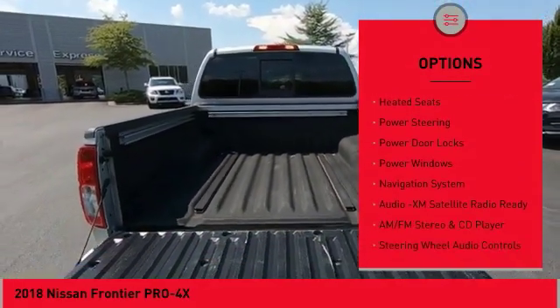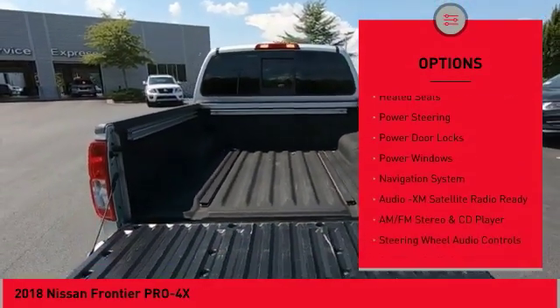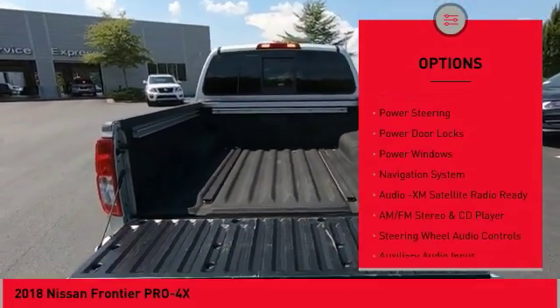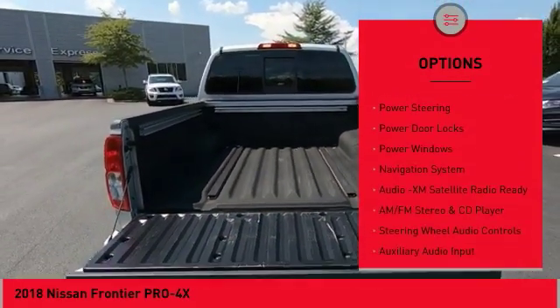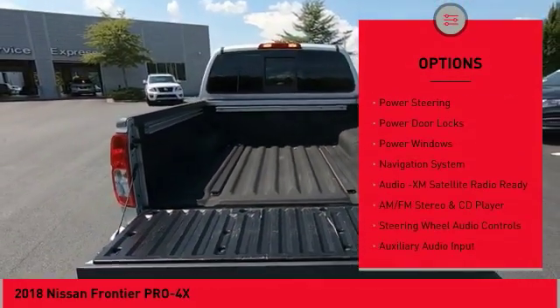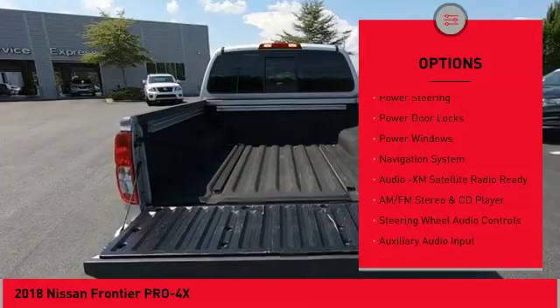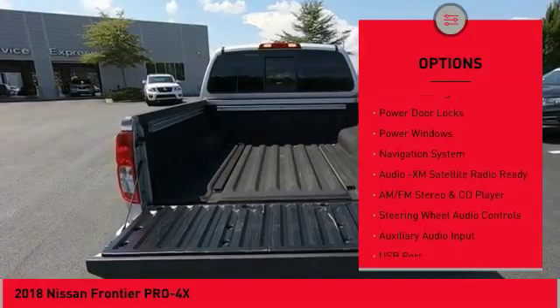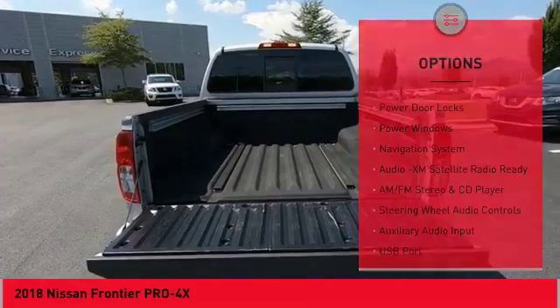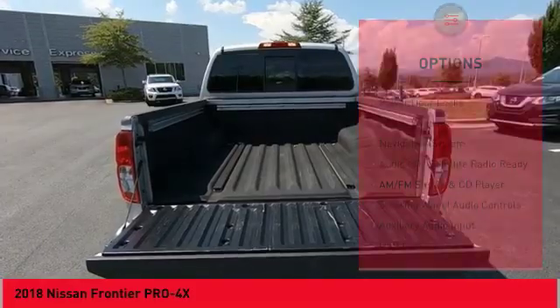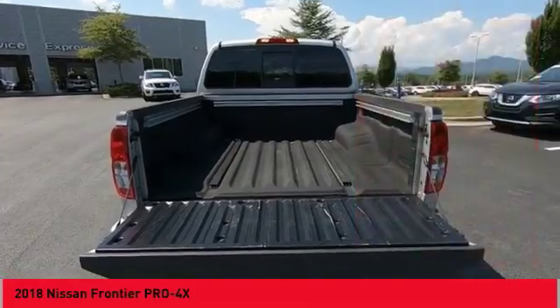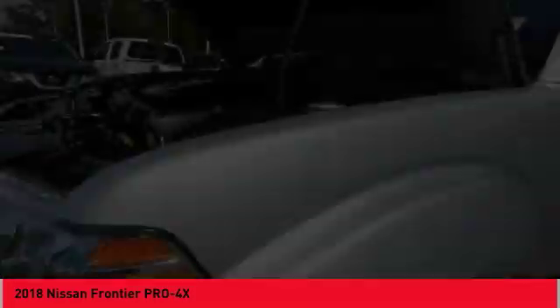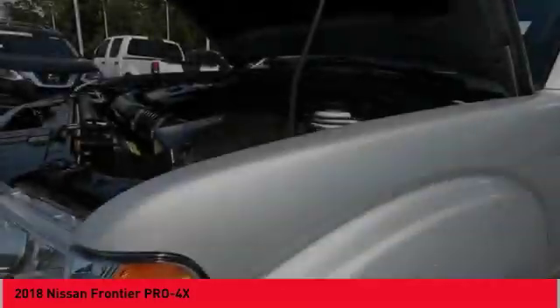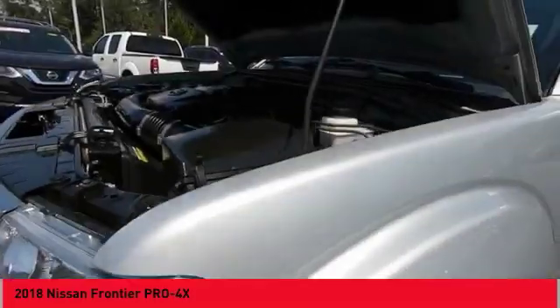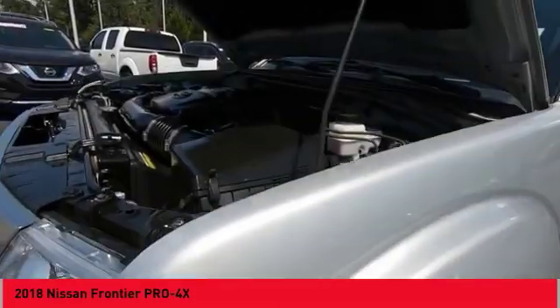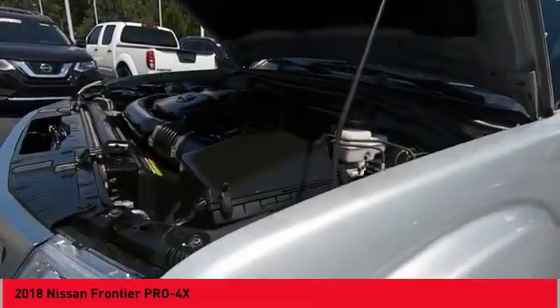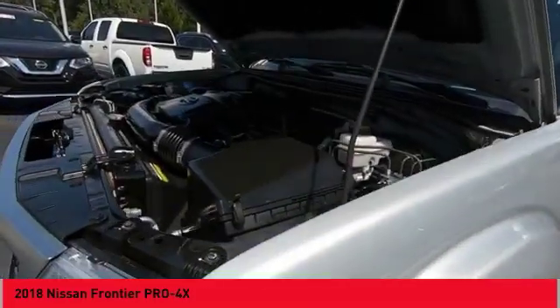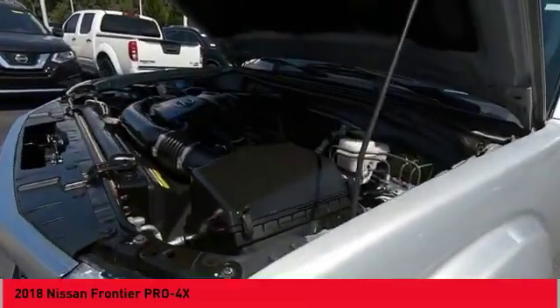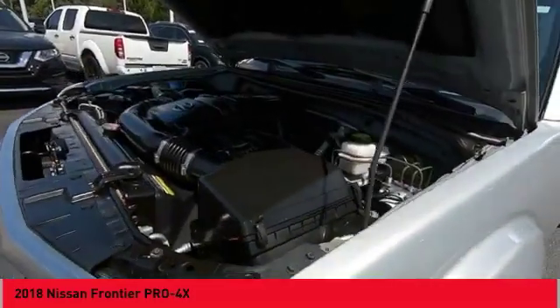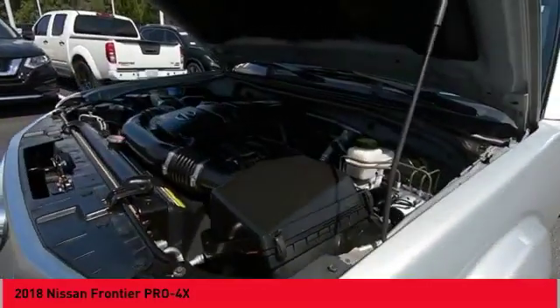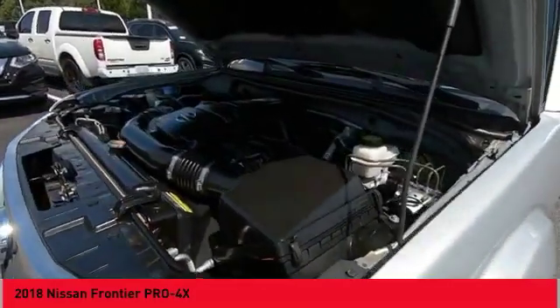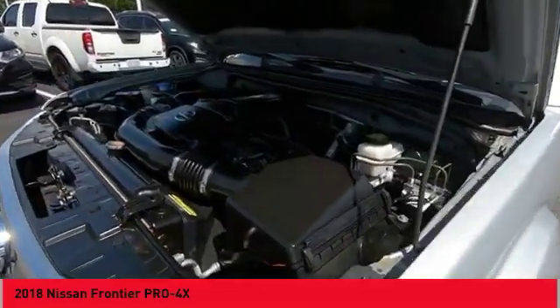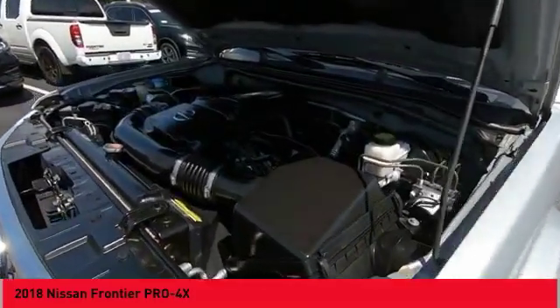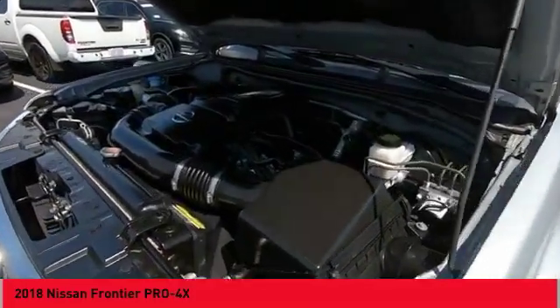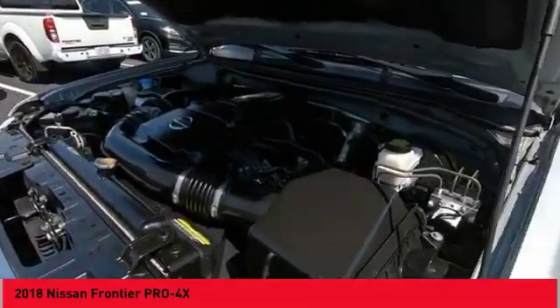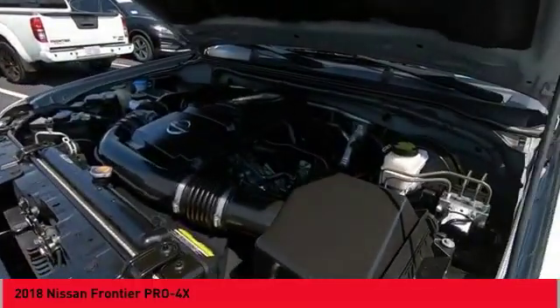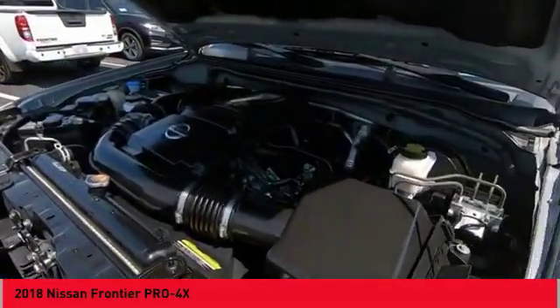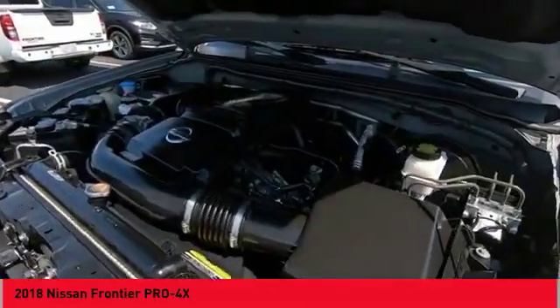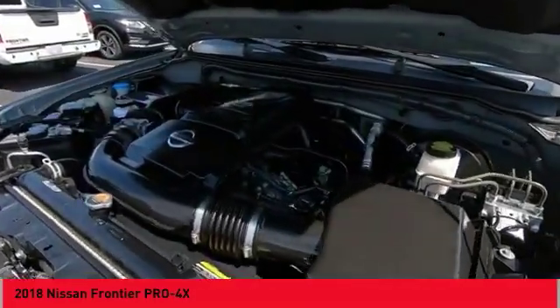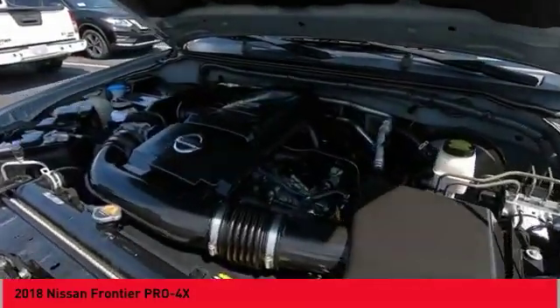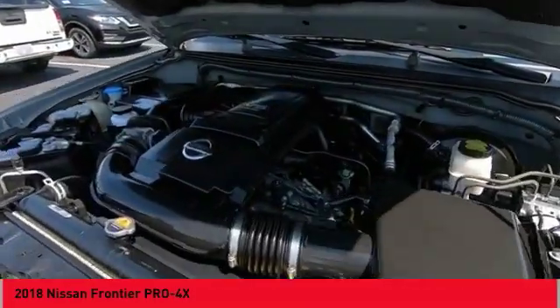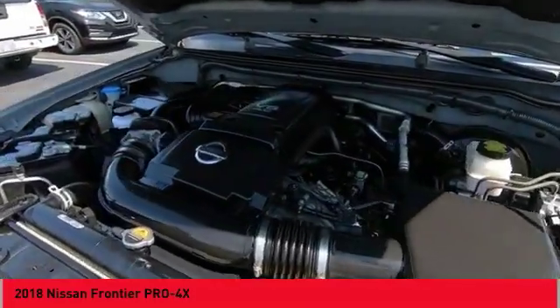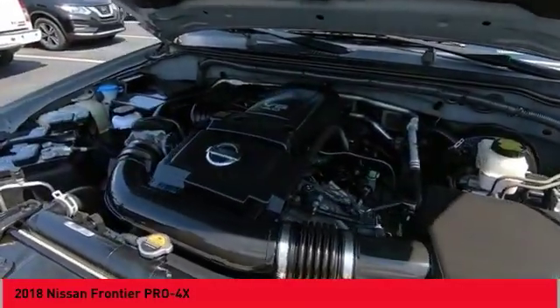Daytime running lights, fog lights, outside temperature gauge, backup camera, heated seats. Come take a test drive today.